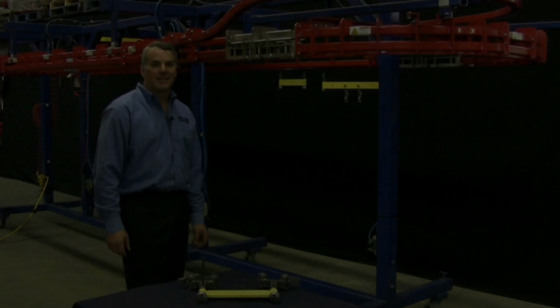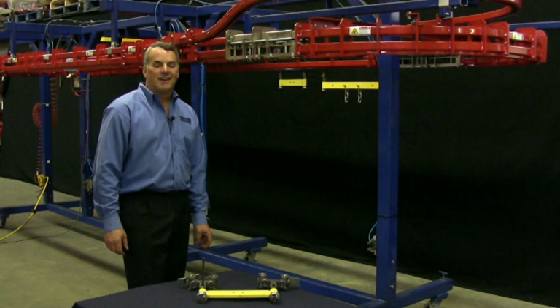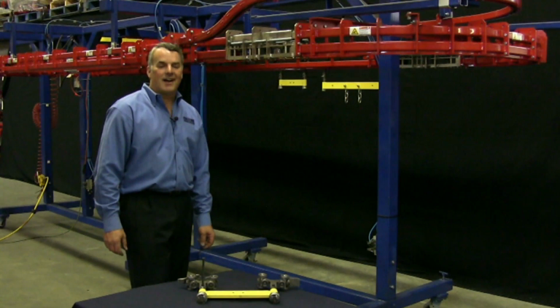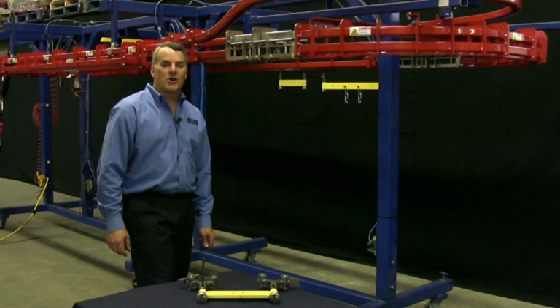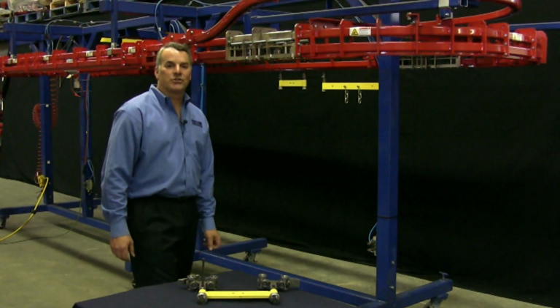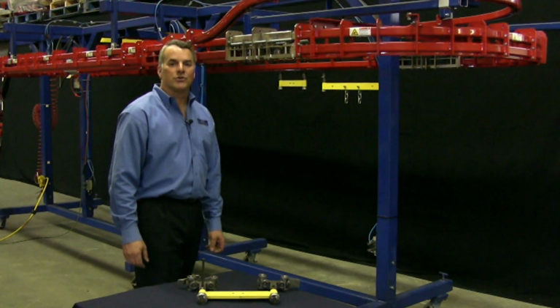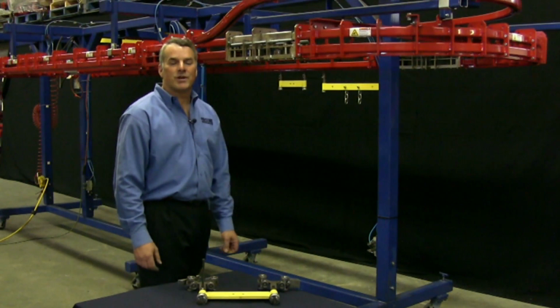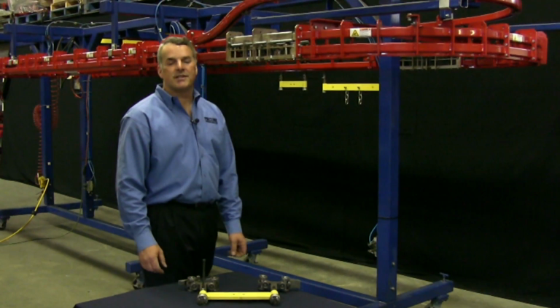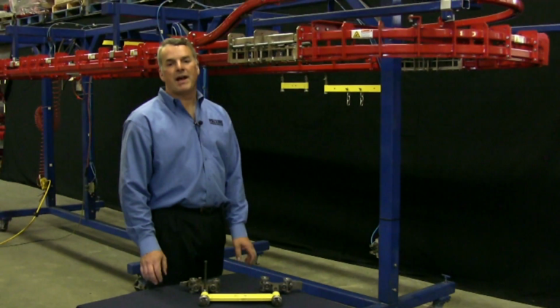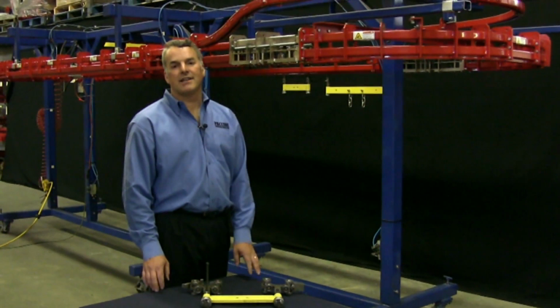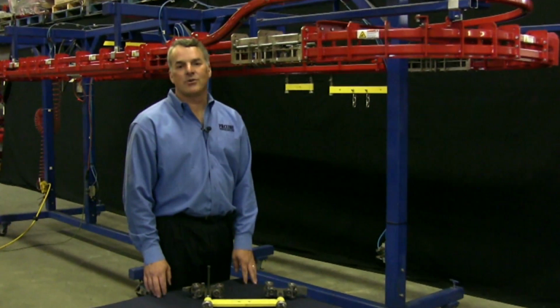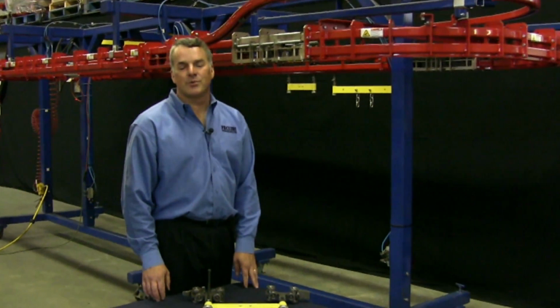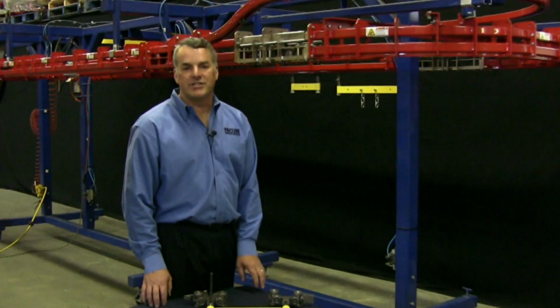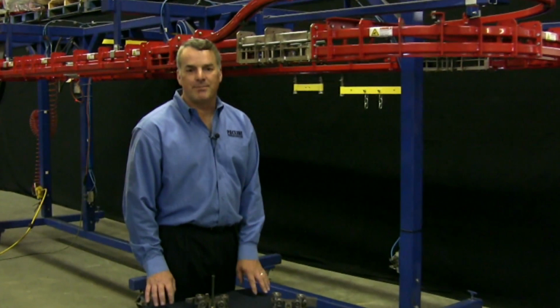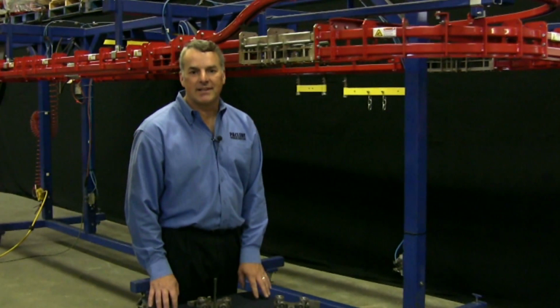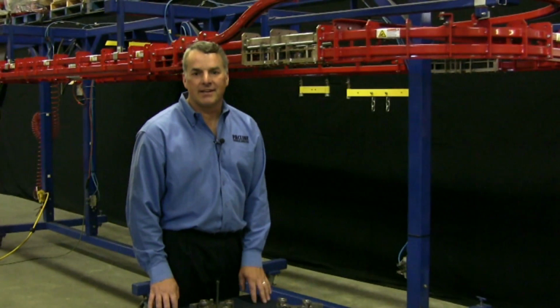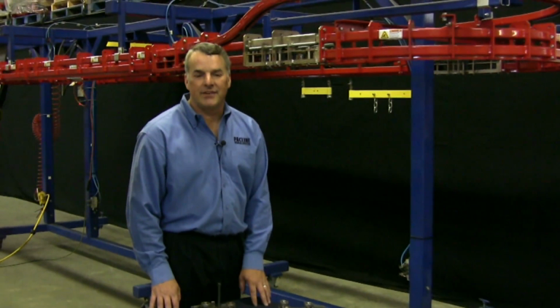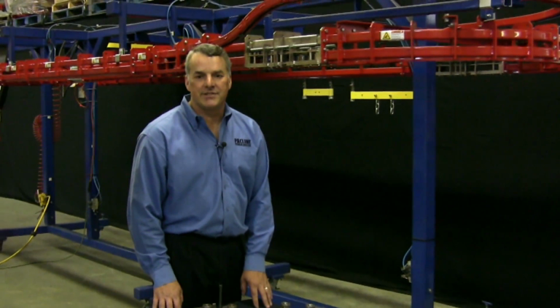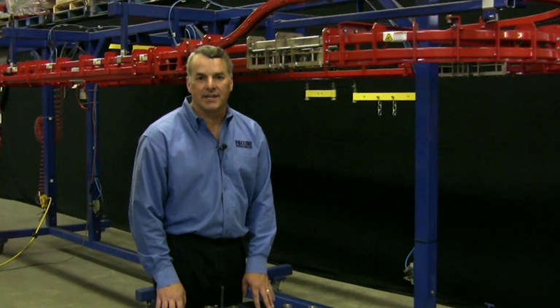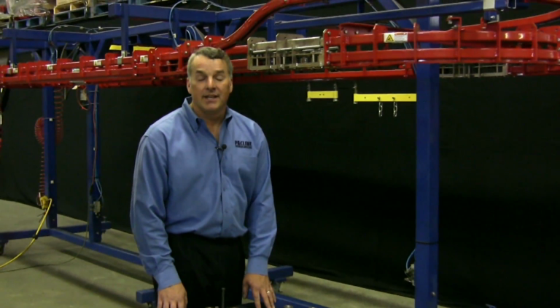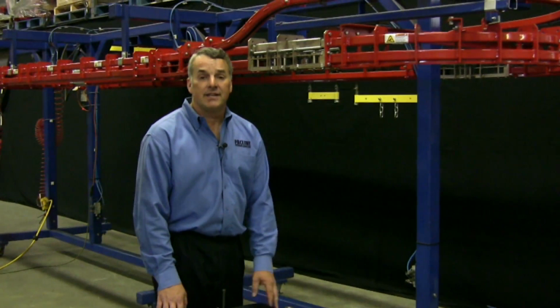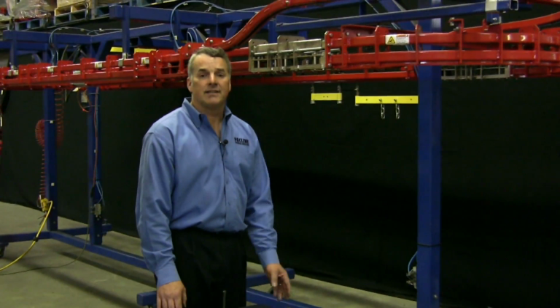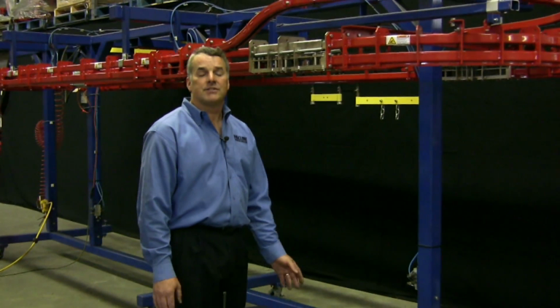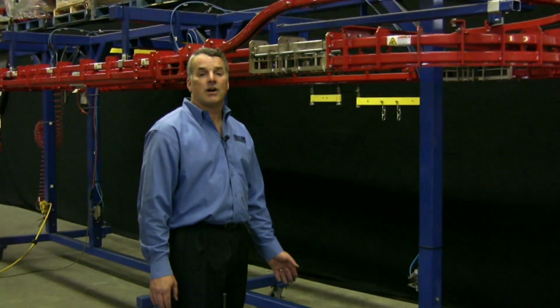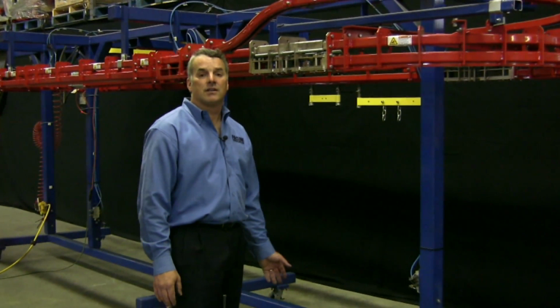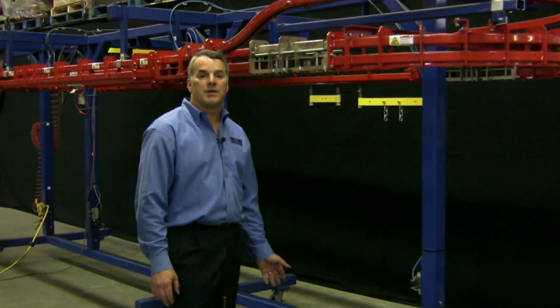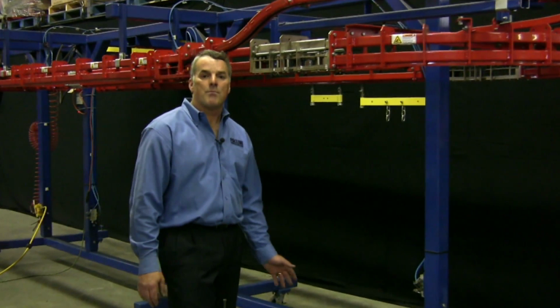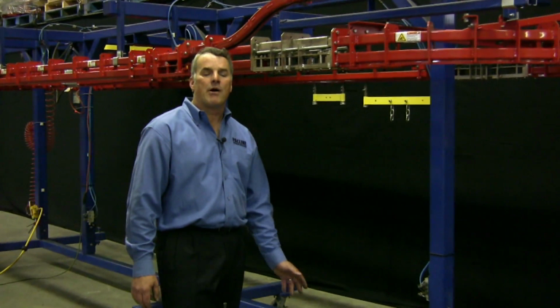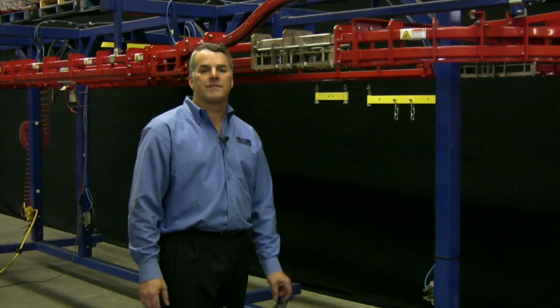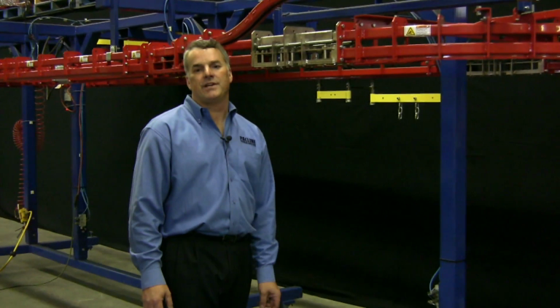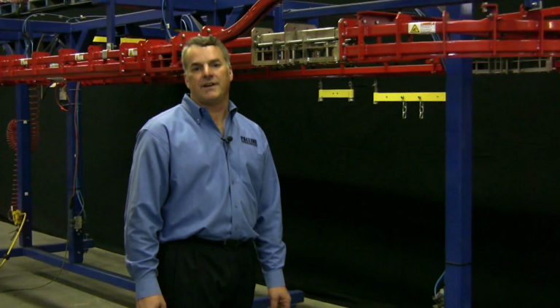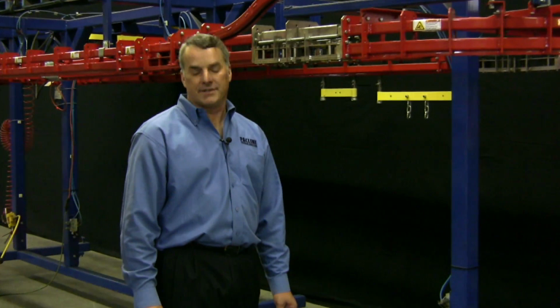Hi, I'm Carl Schultz, President of PacLine Corporation and PacLine Conveyors Inc. Today I'd like to talk a little bit about power and free conveyors.